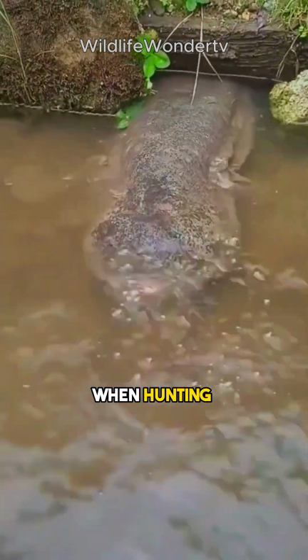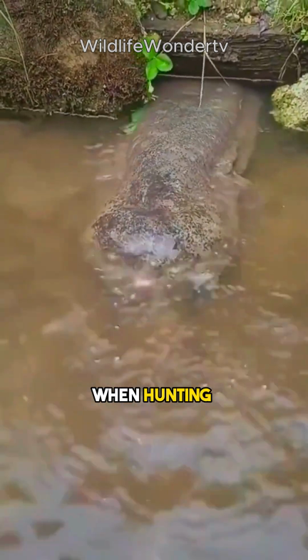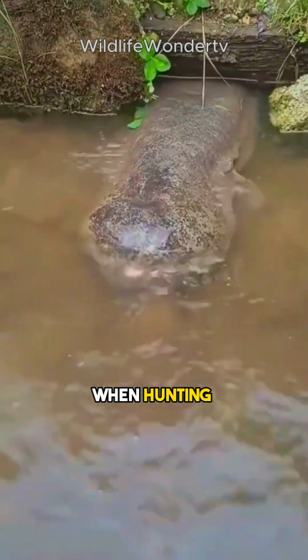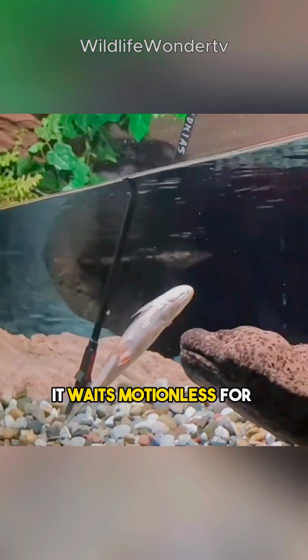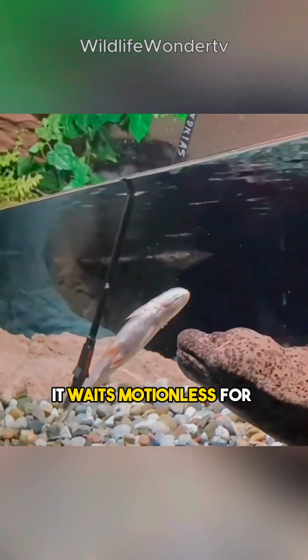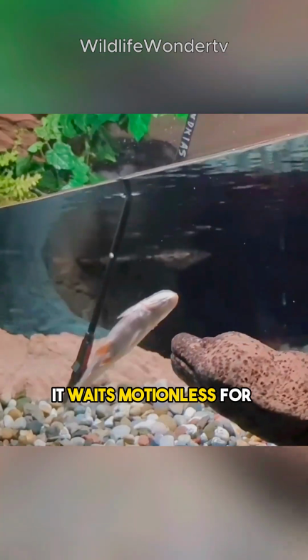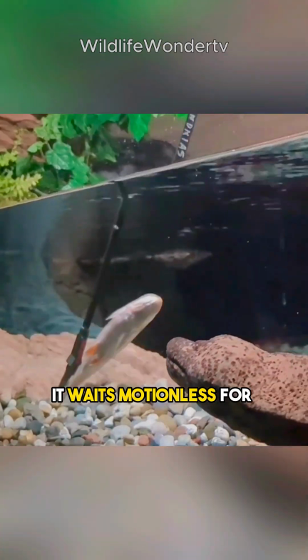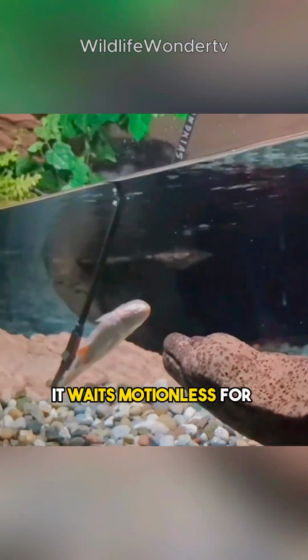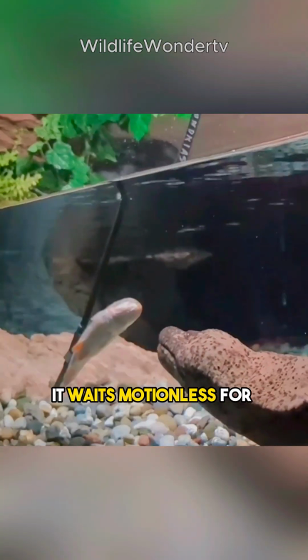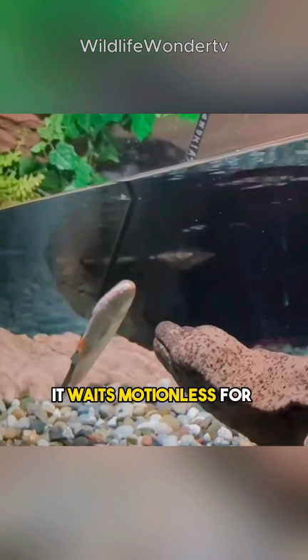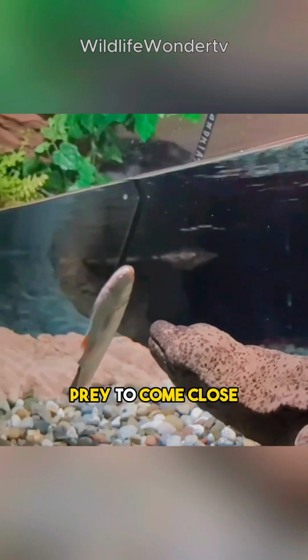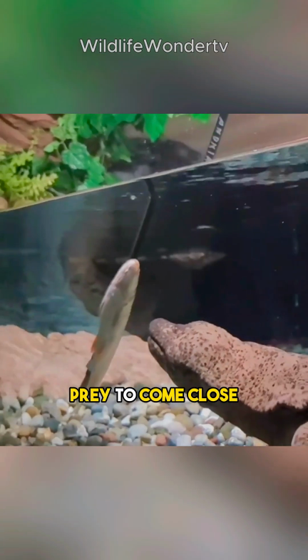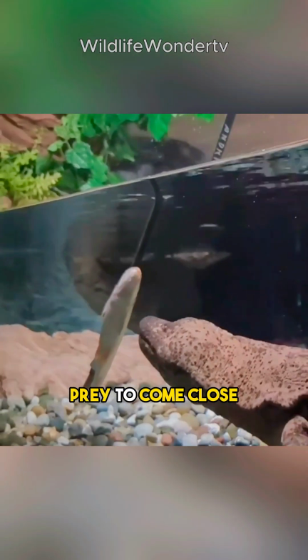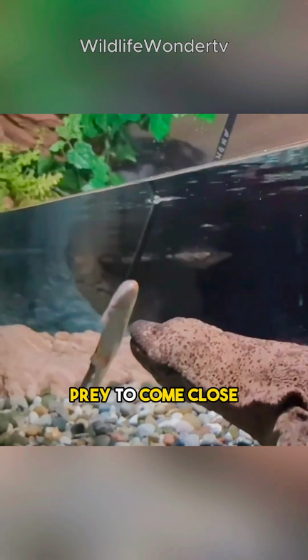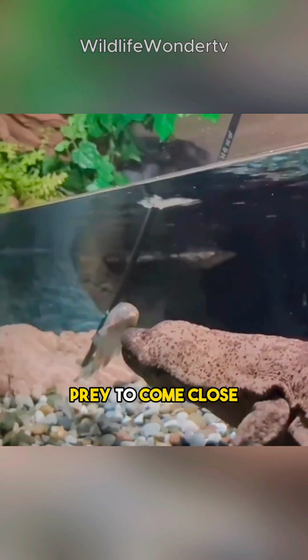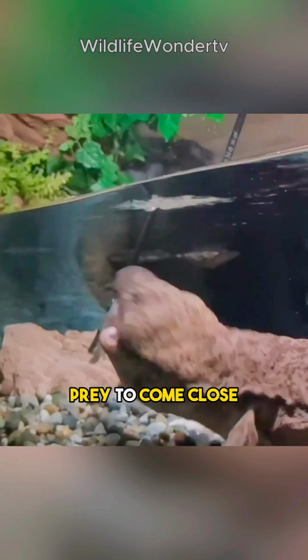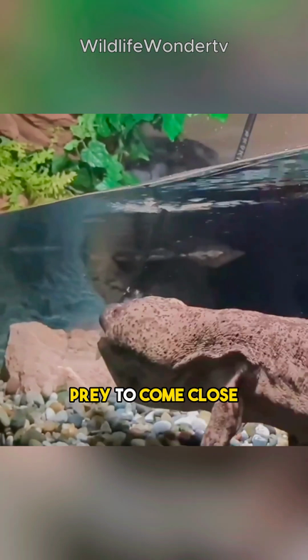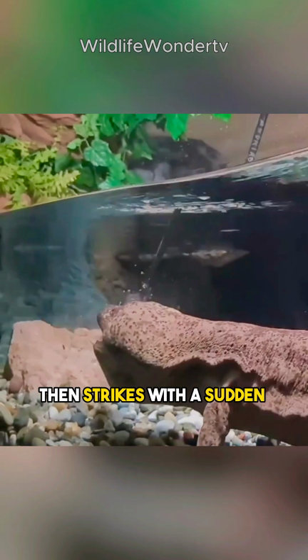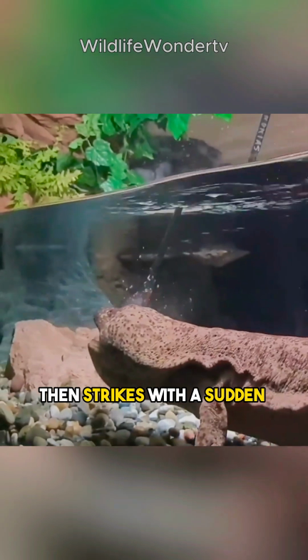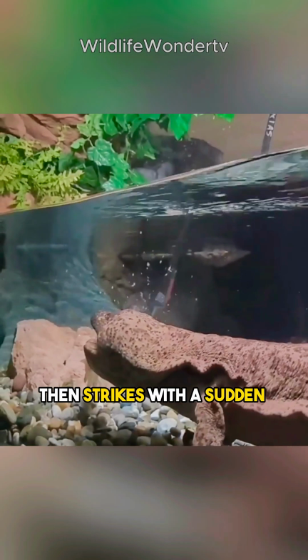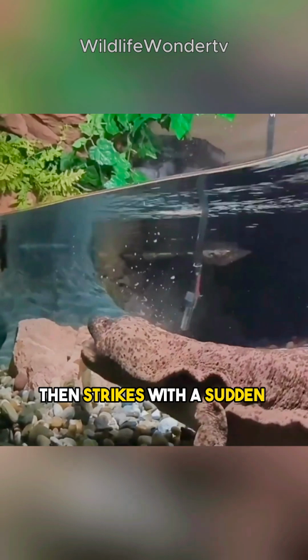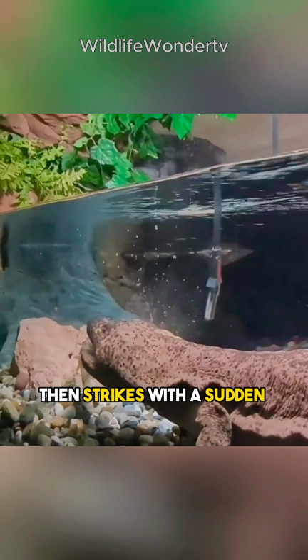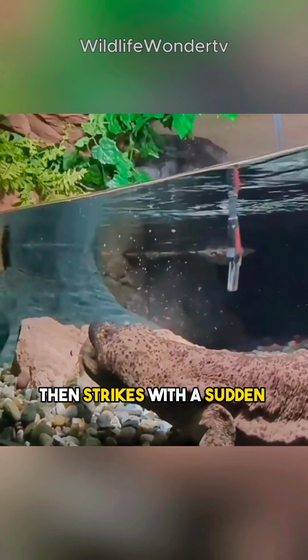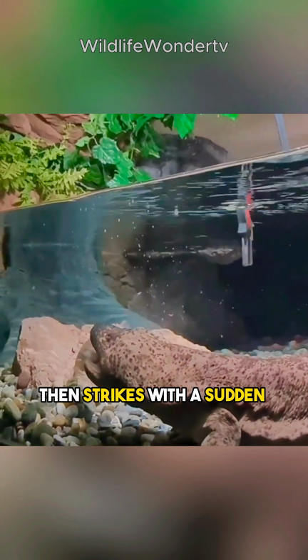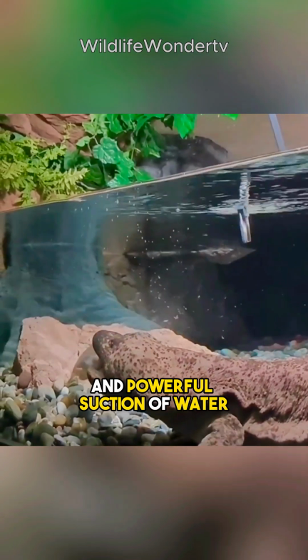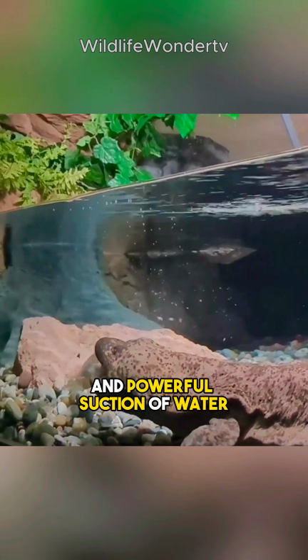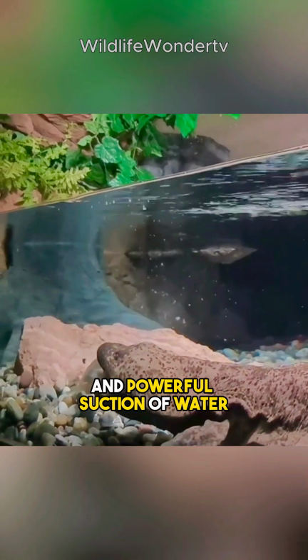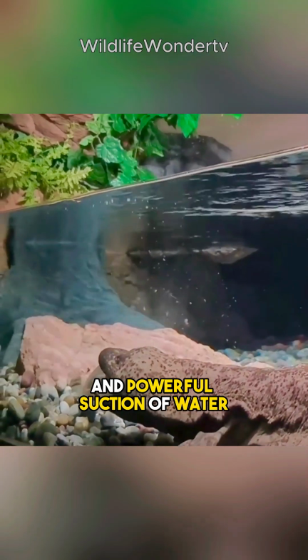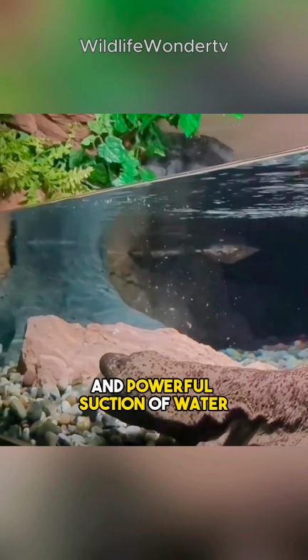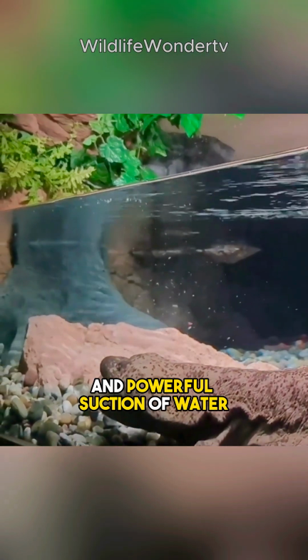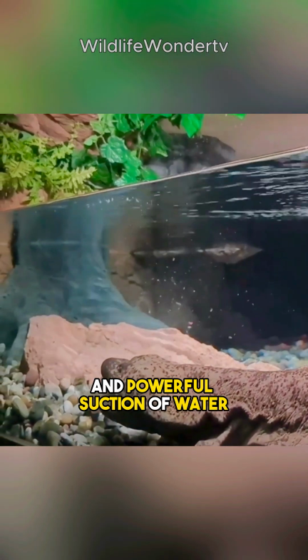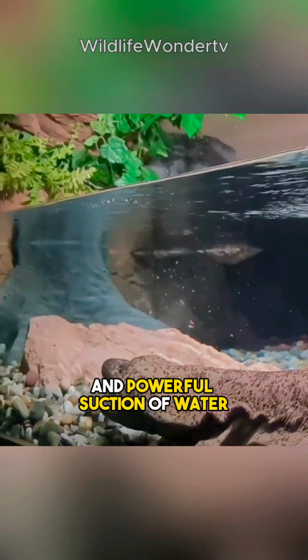When hunting, it waits motionless for prey to come close, then strikes with a sudden and powerful suction of water.